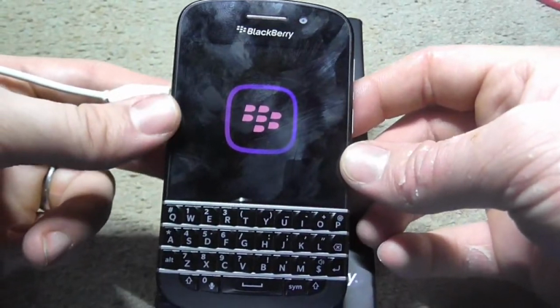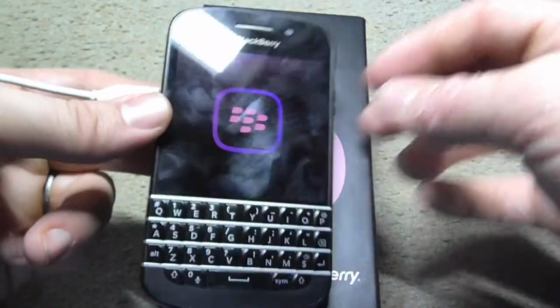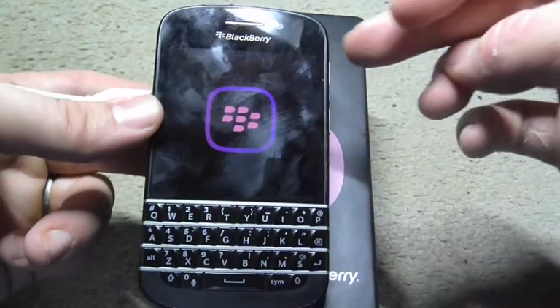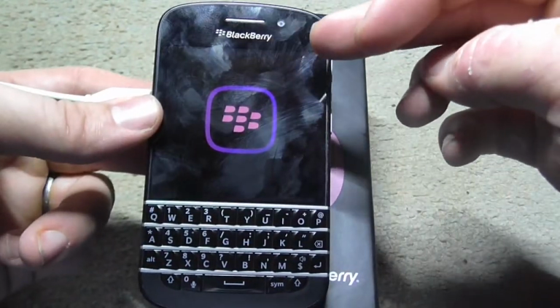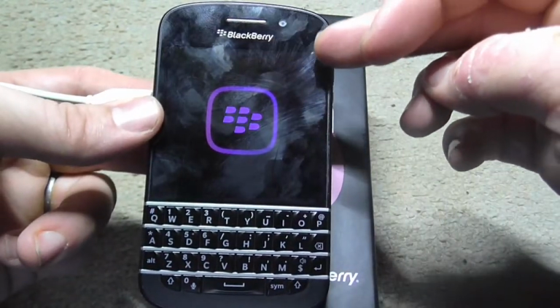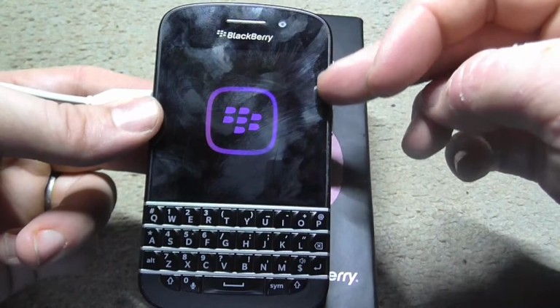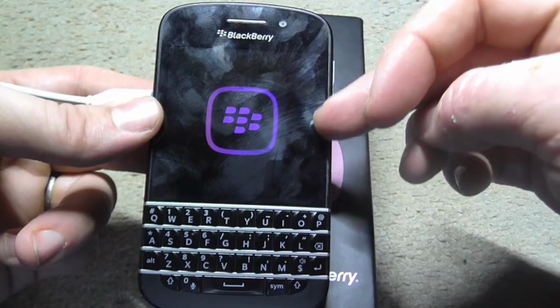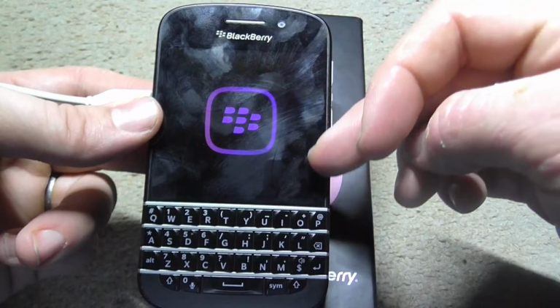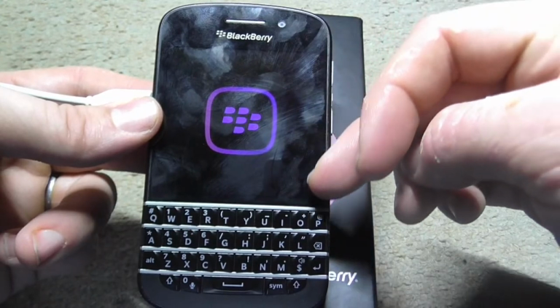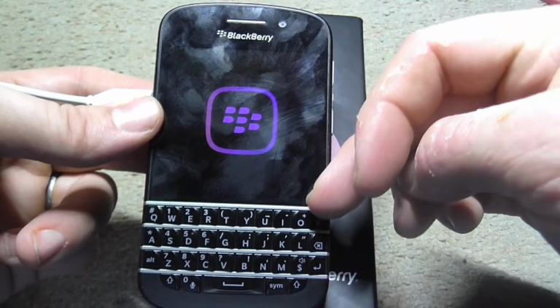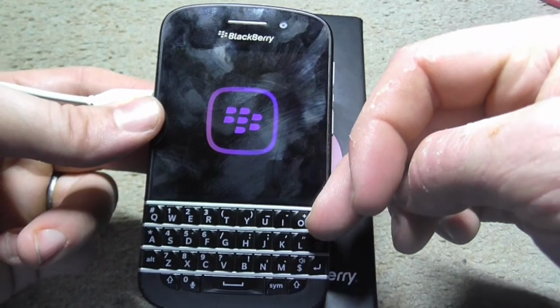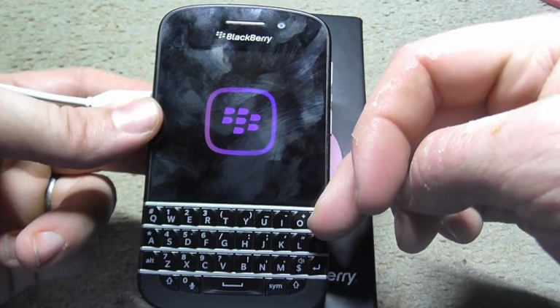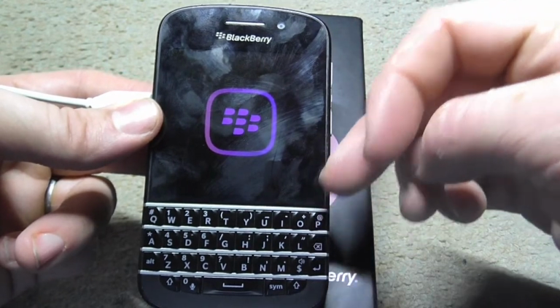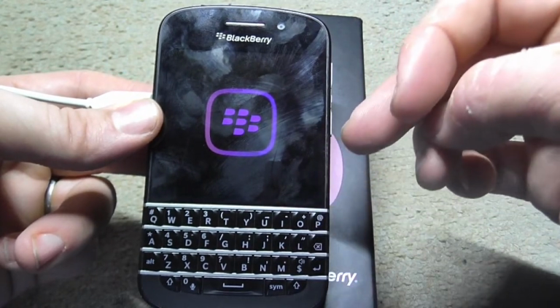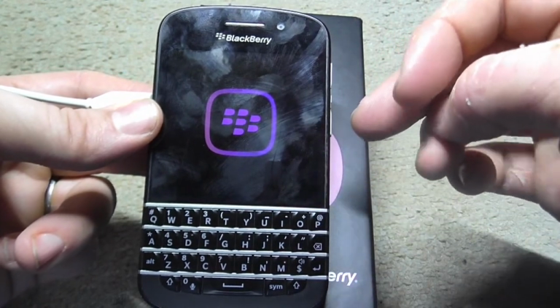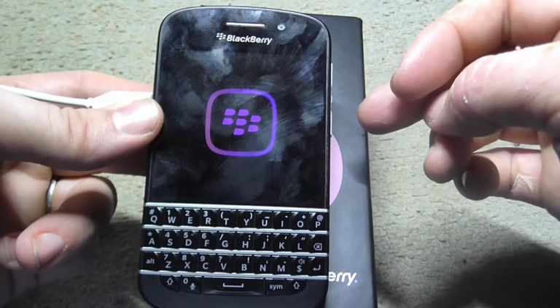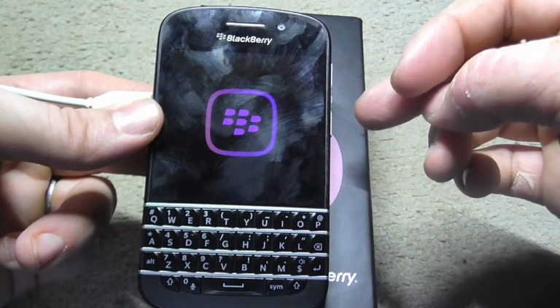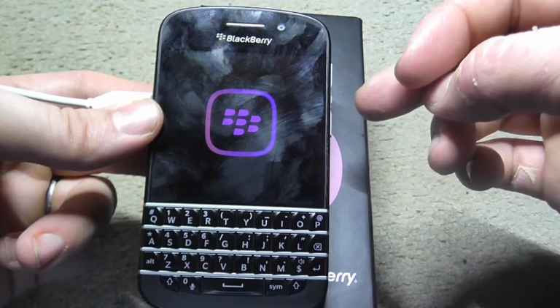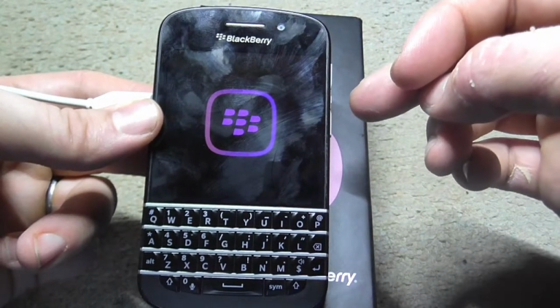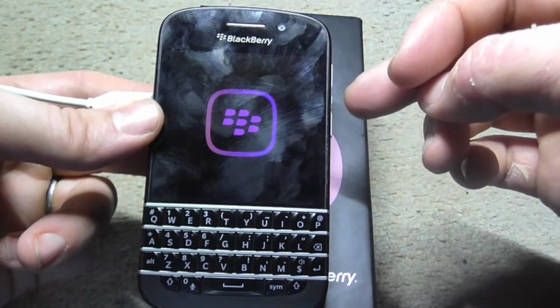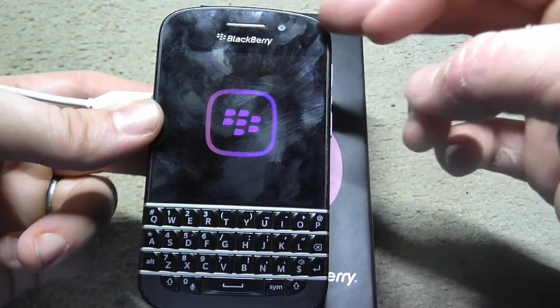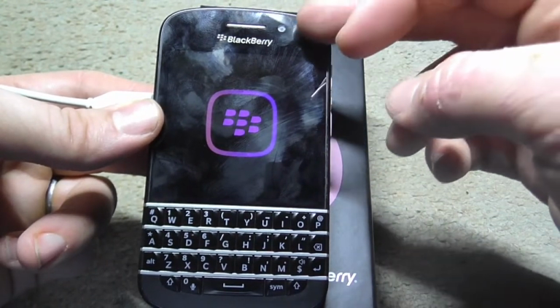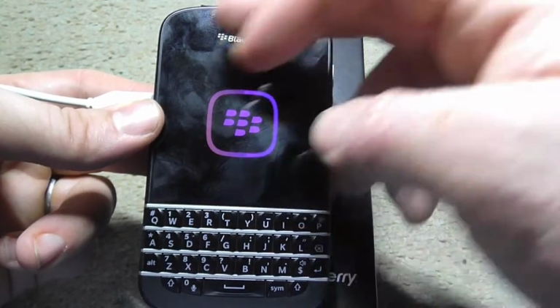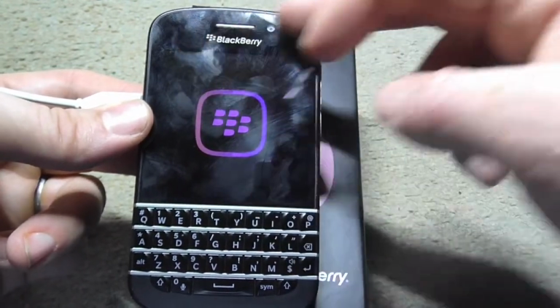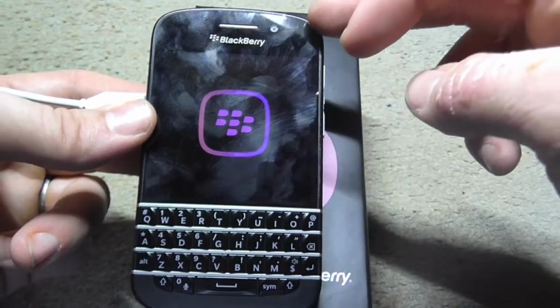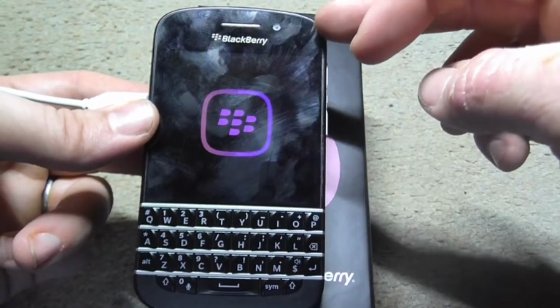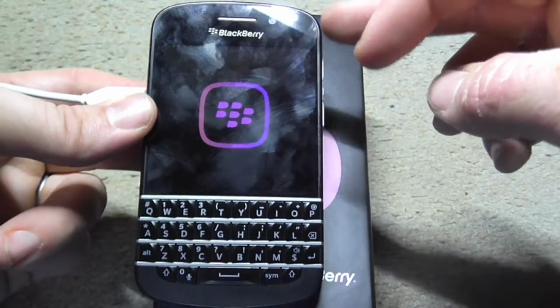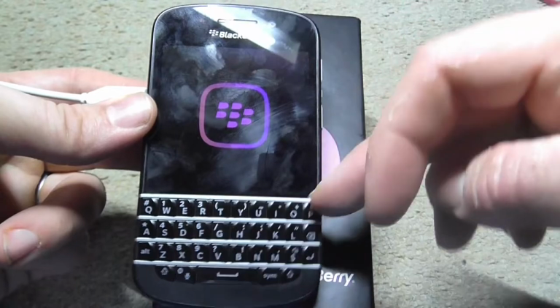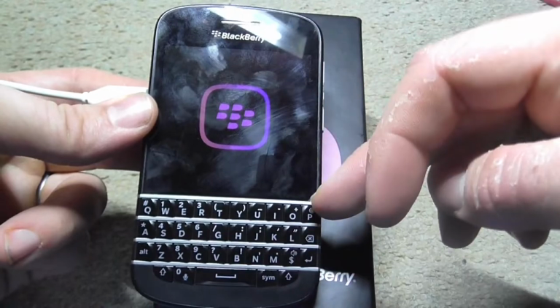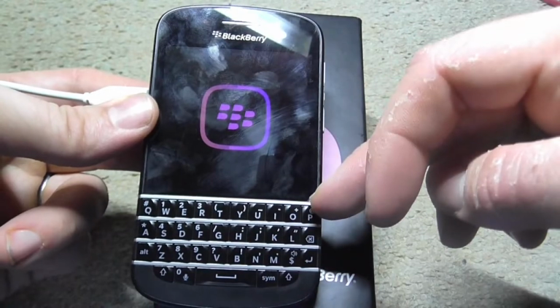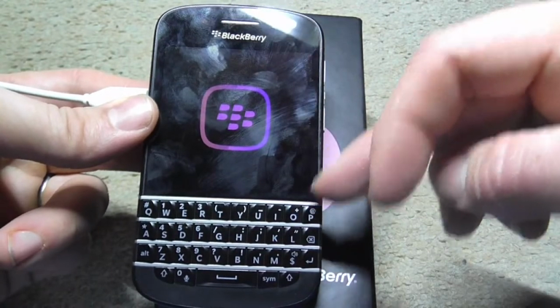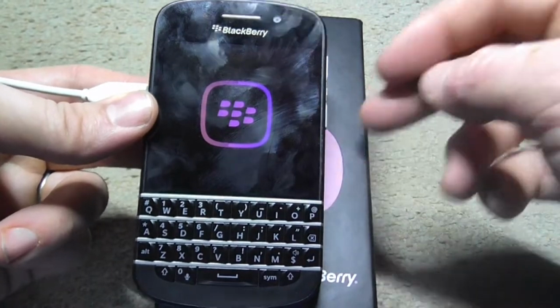It's got an AMOLED screen — you can hear it plugged into my computer — 720 by 720 pixels.